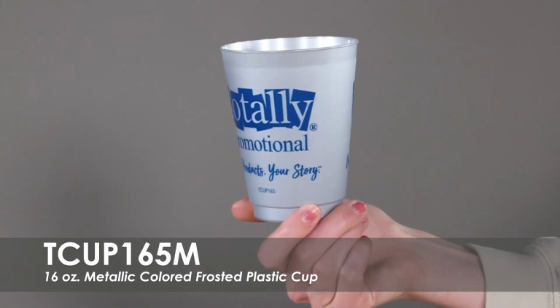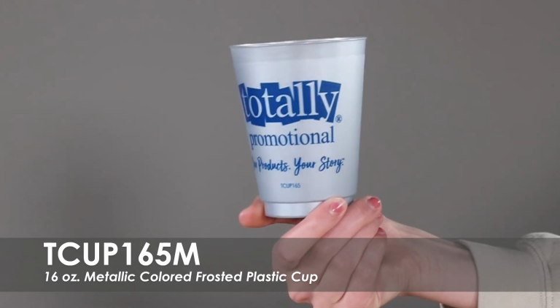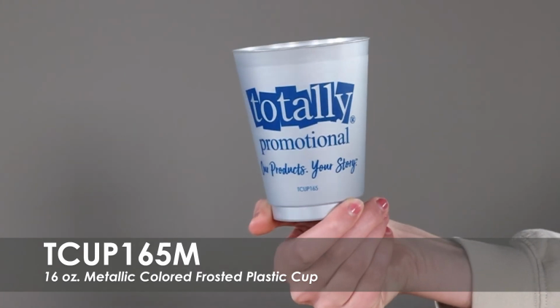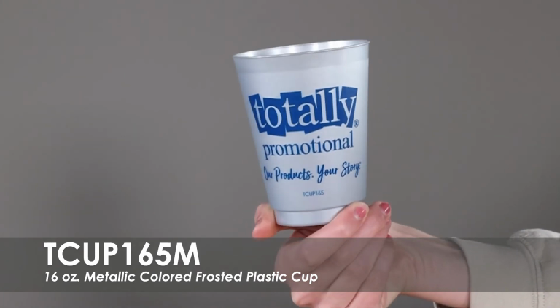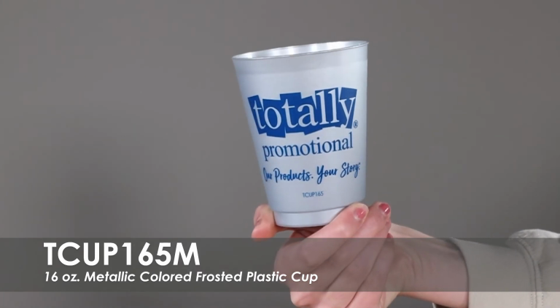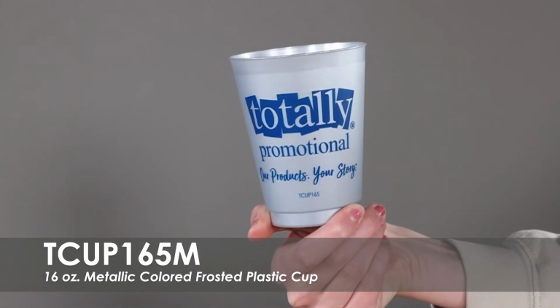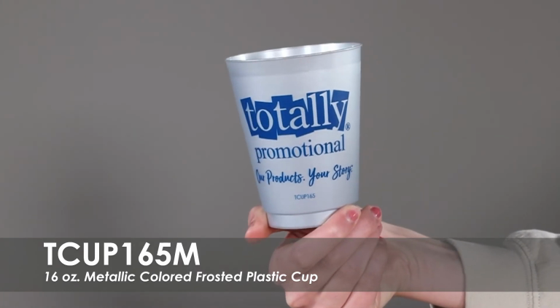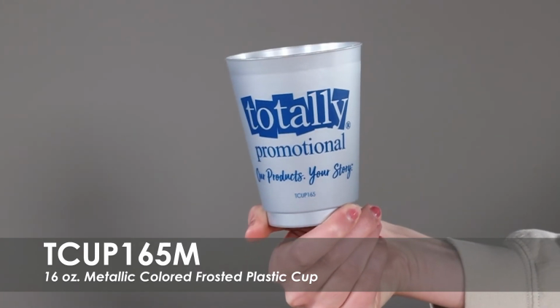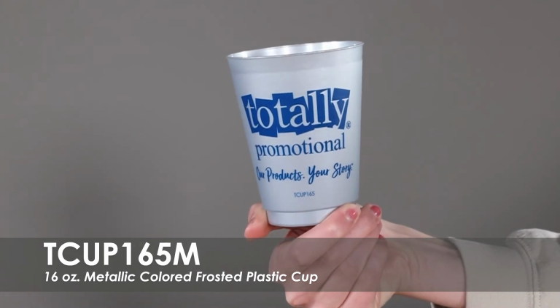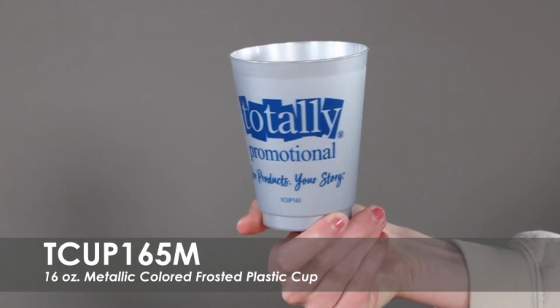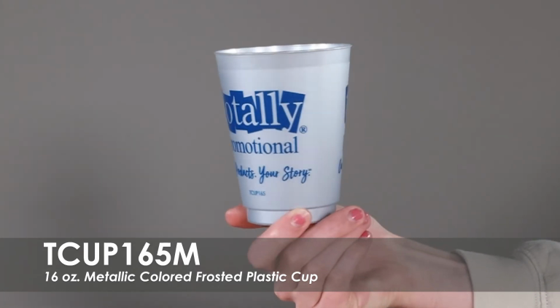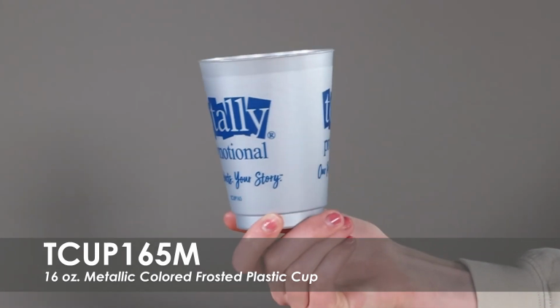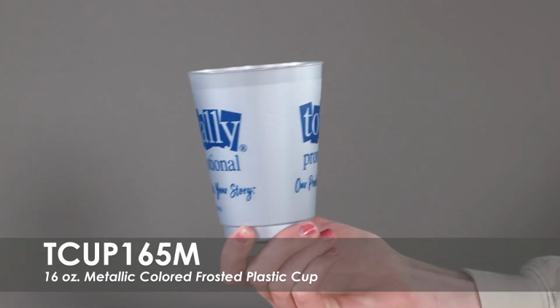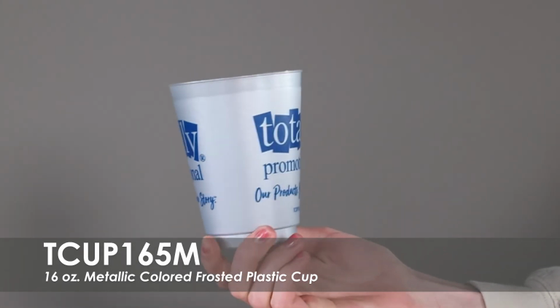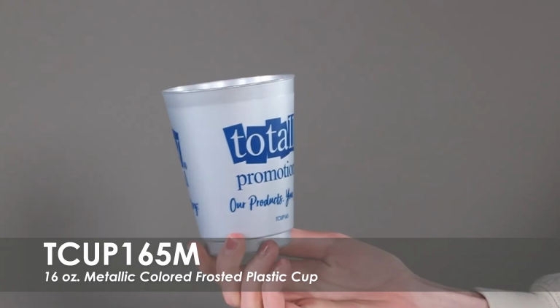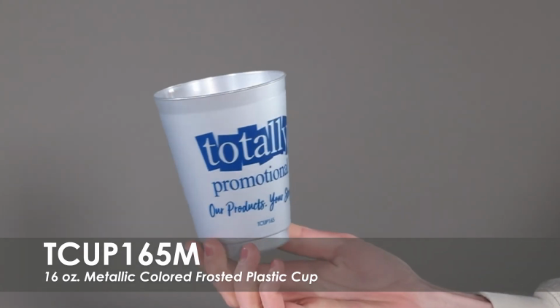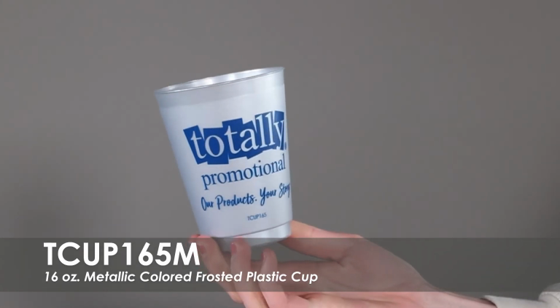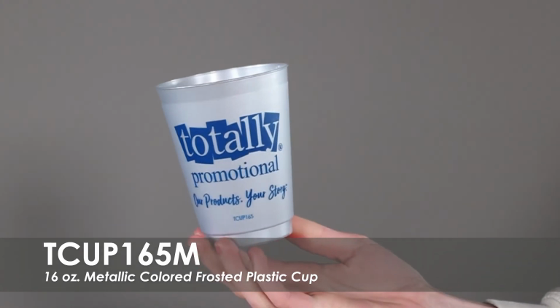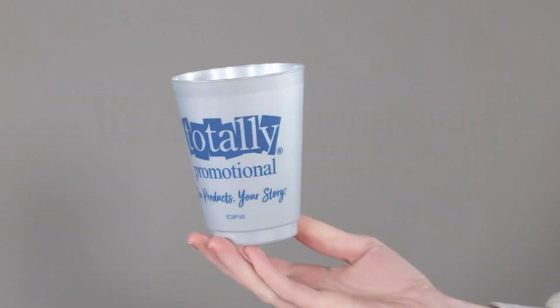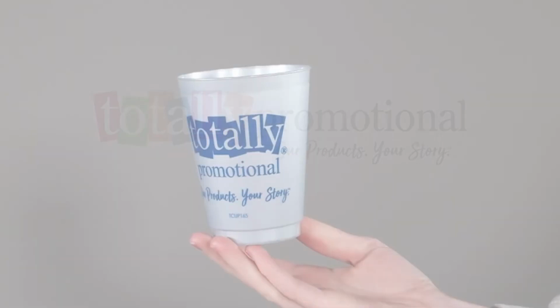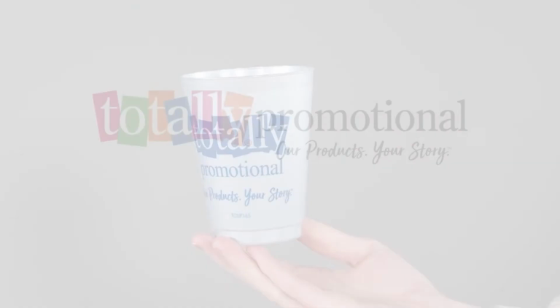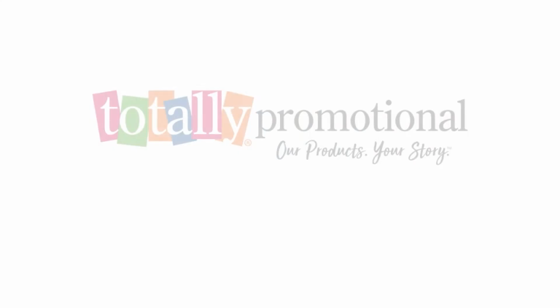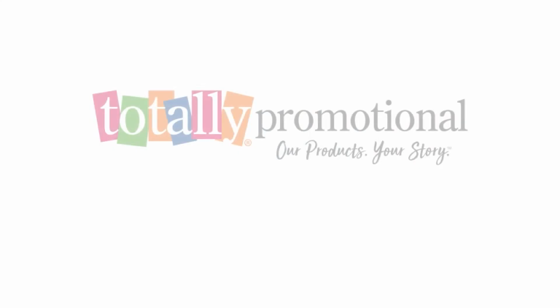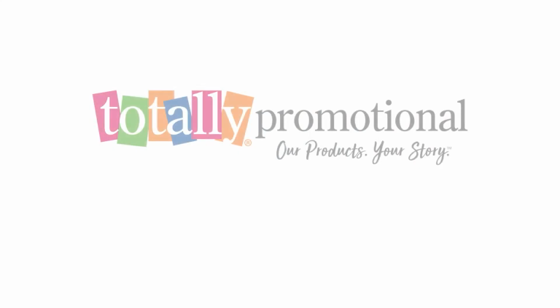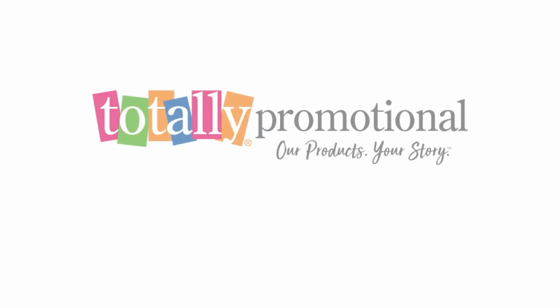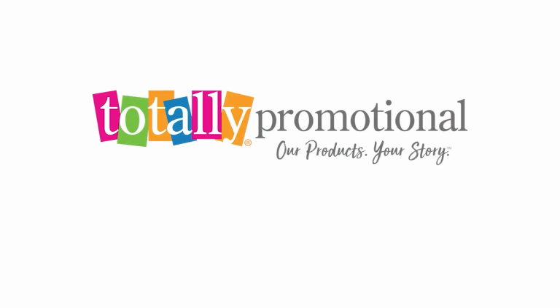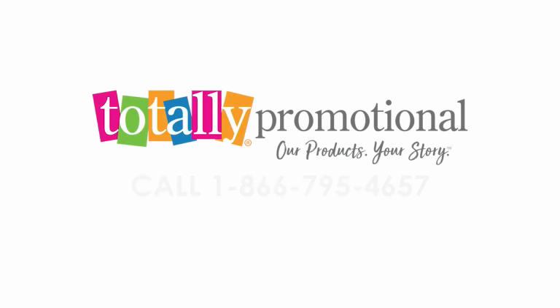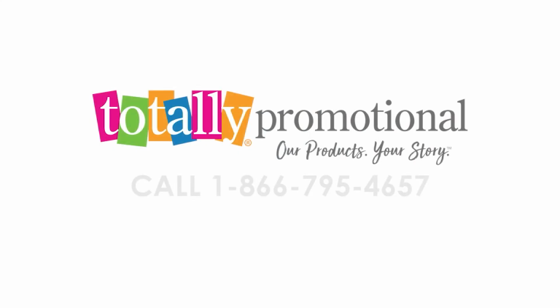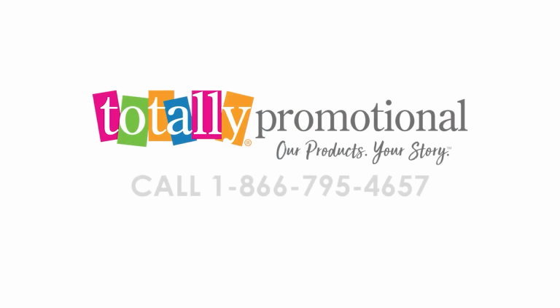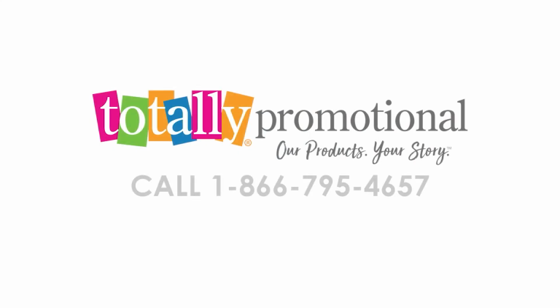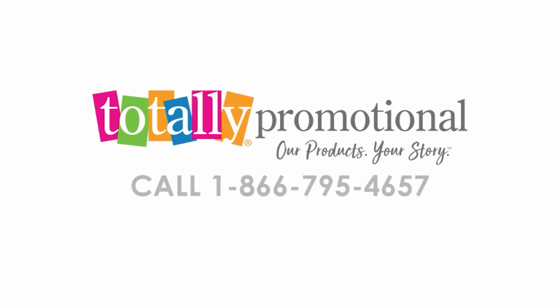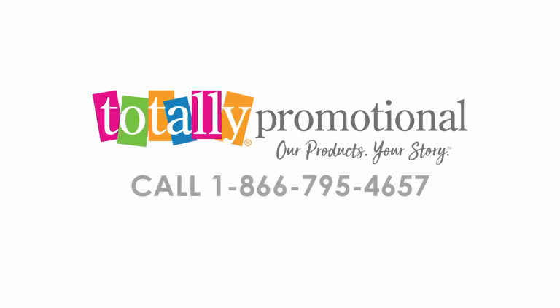To learn more about our 16 ounce metallic colored frosted plastic cup, view the product details or call for assistance.